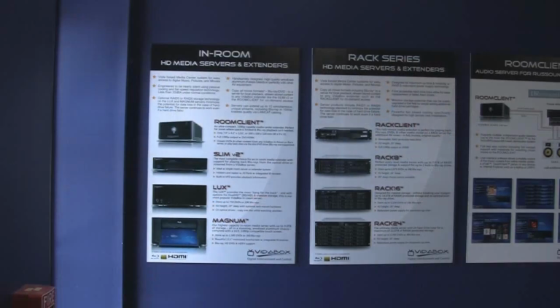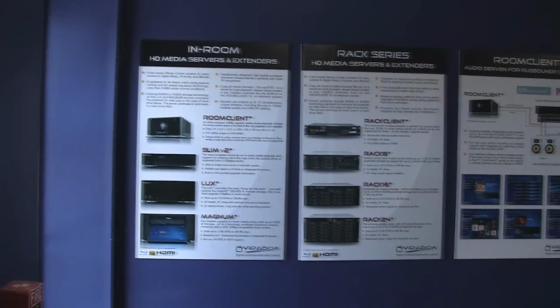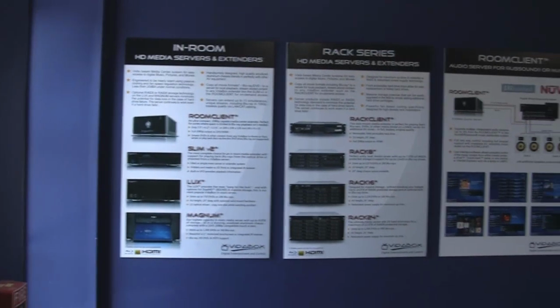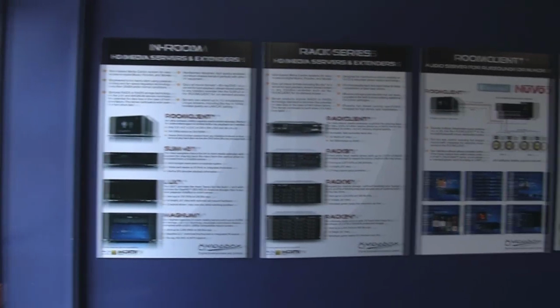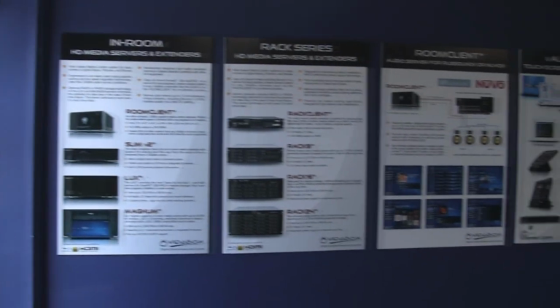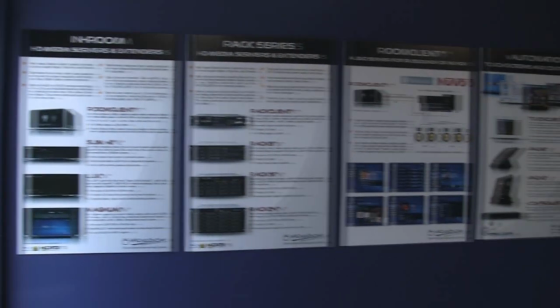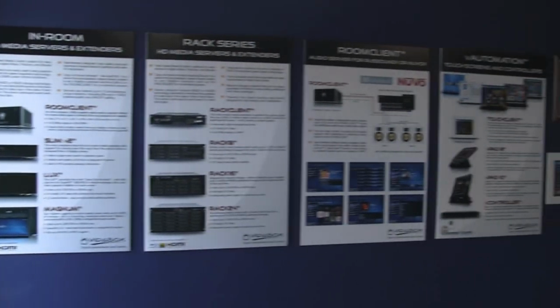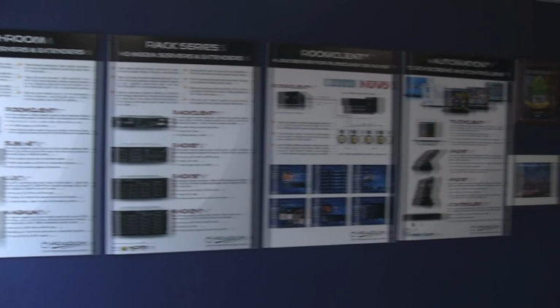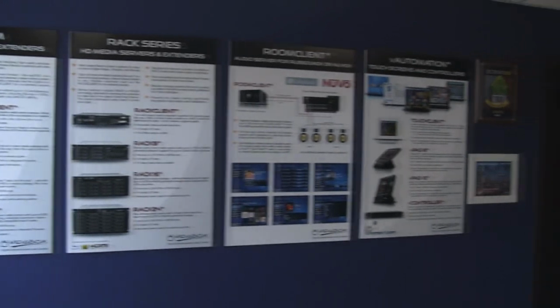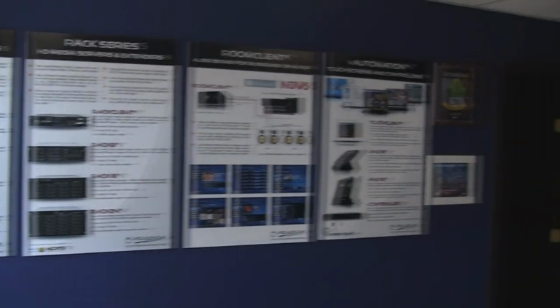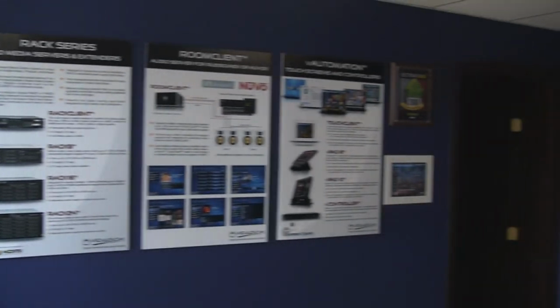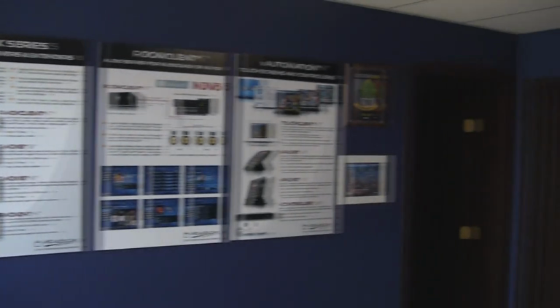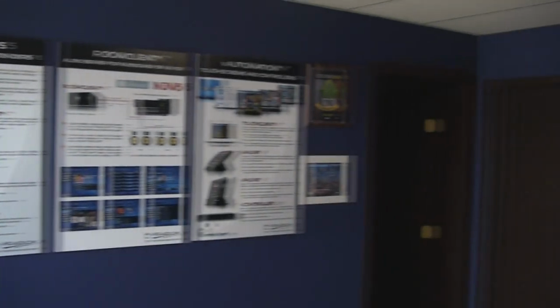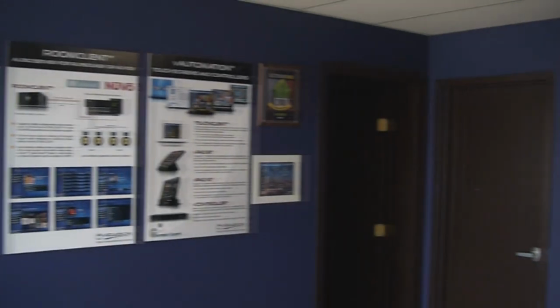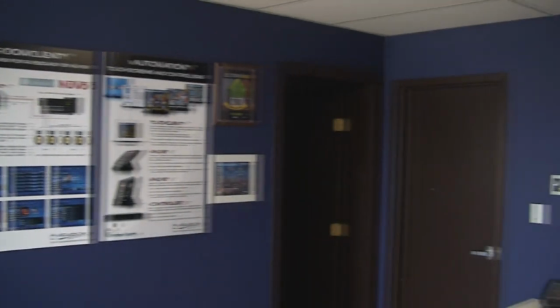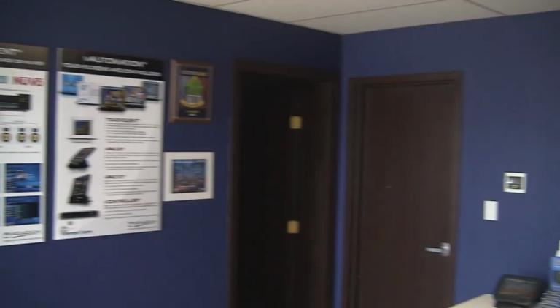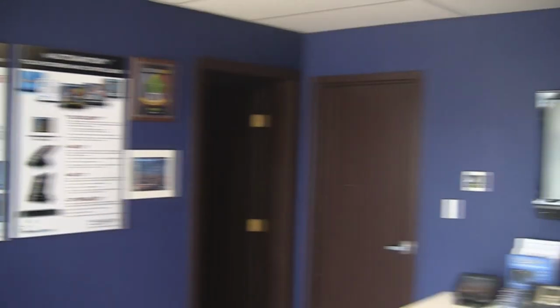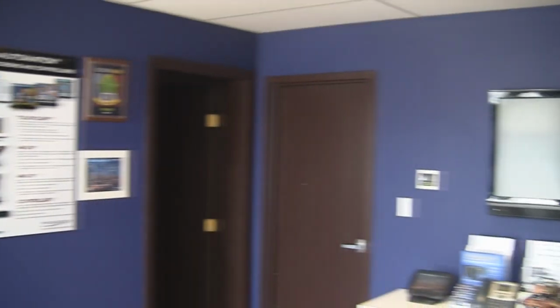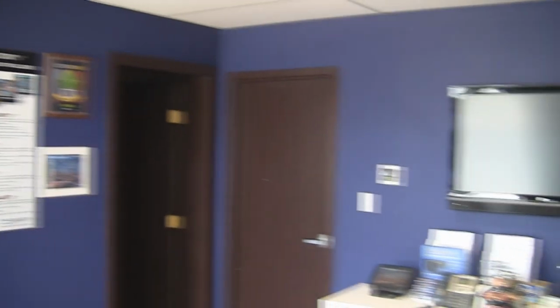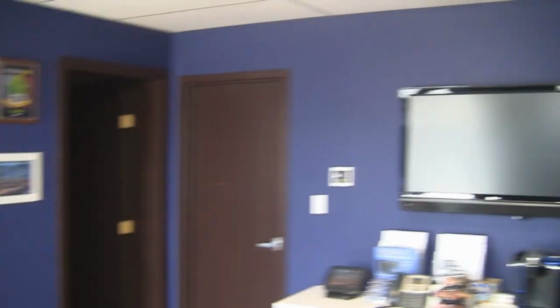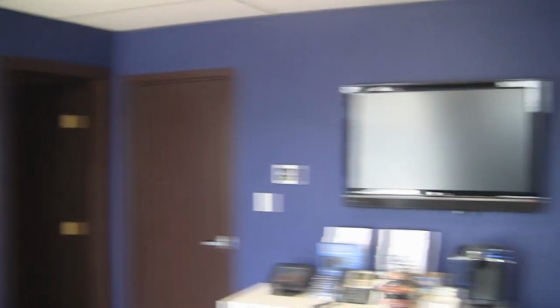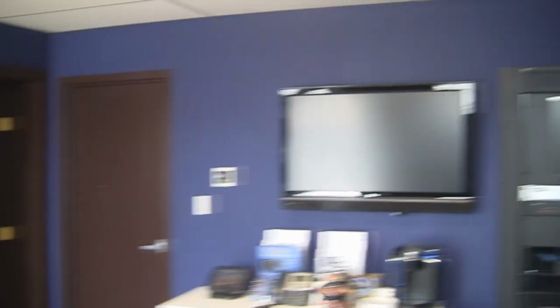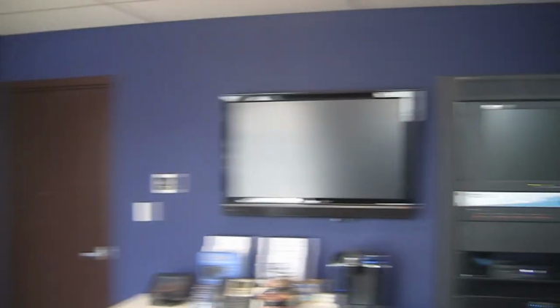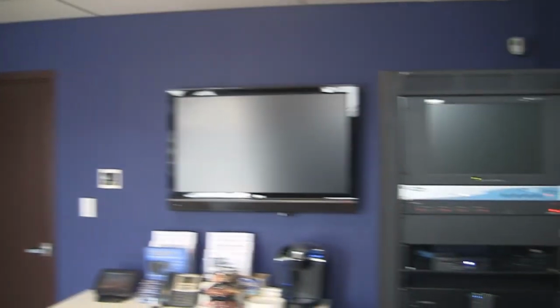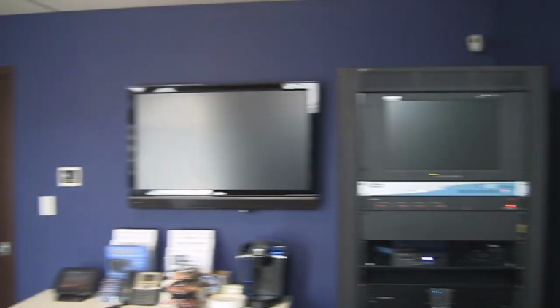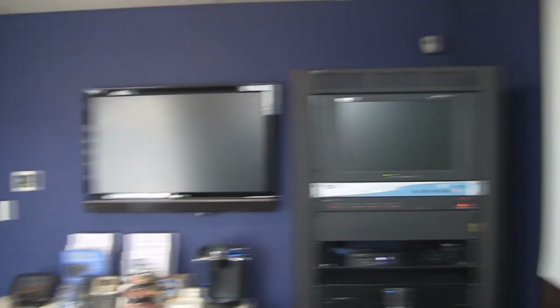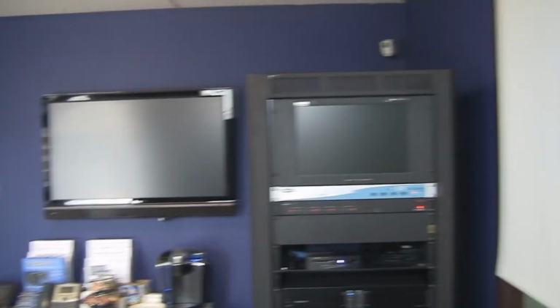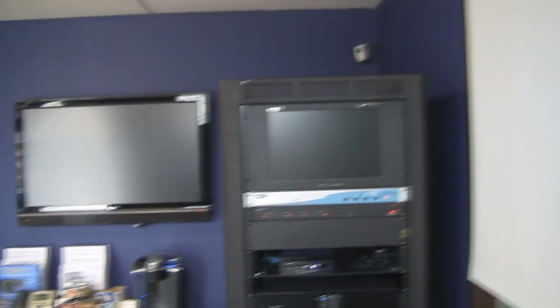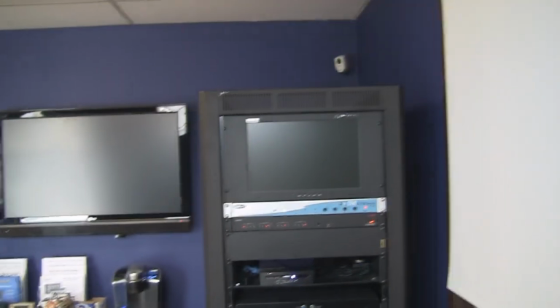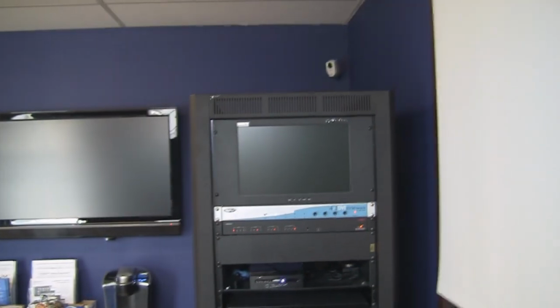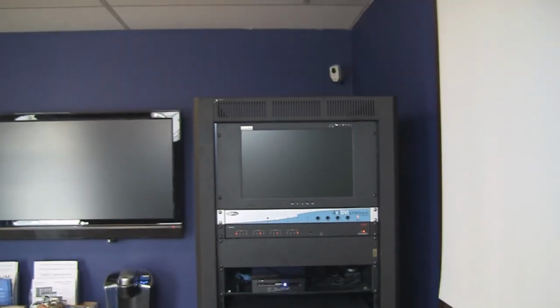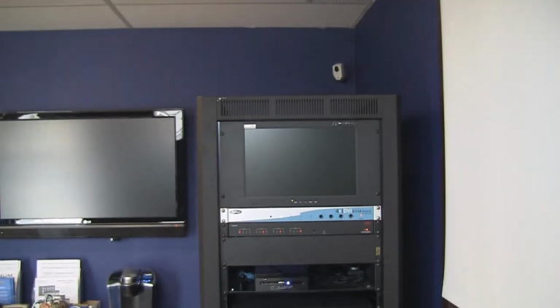Hello everyone and welcome to the VitaBox showroom here in Westbury. Today we're going to take a look at our entire setup here.